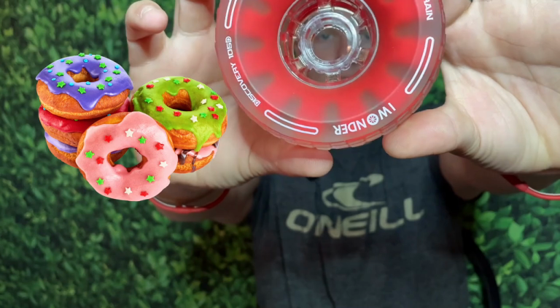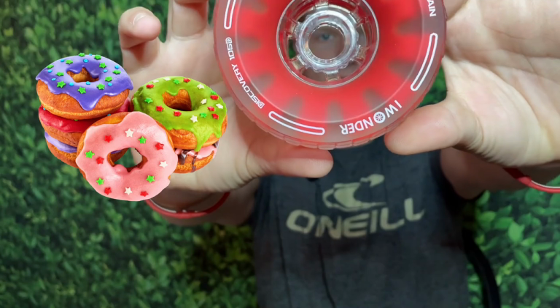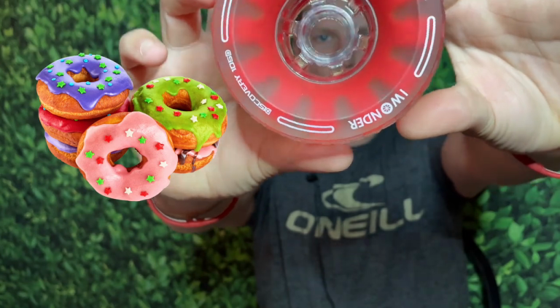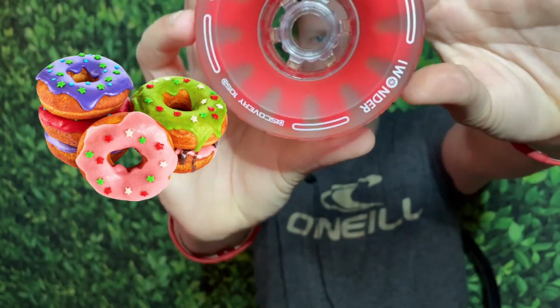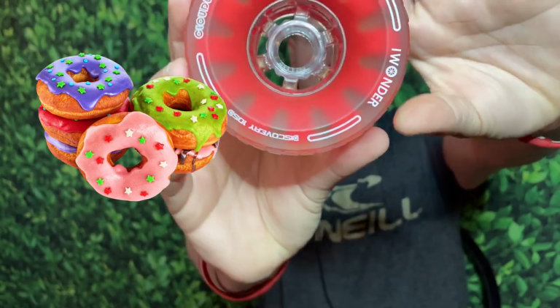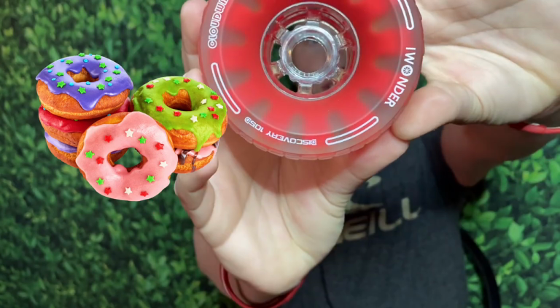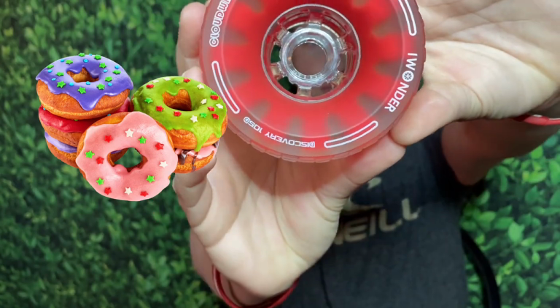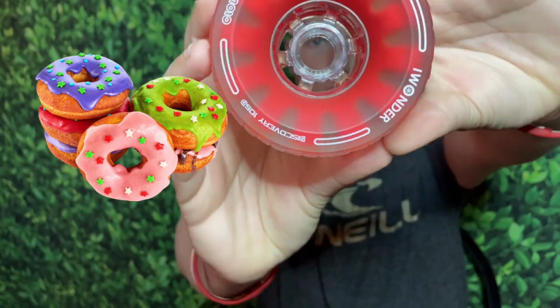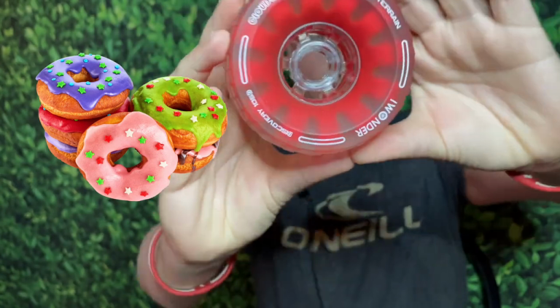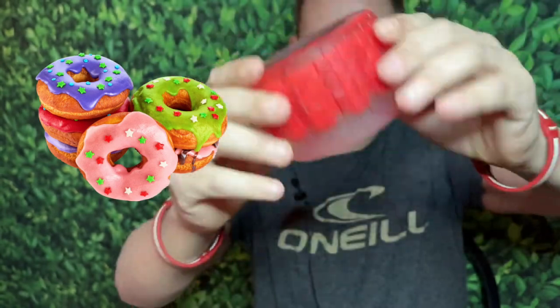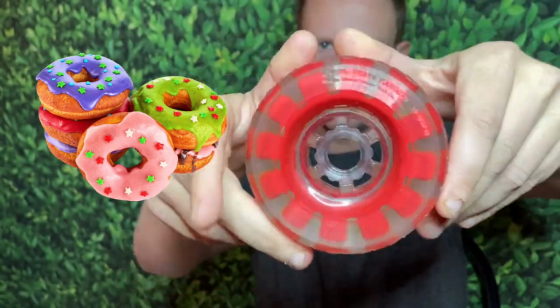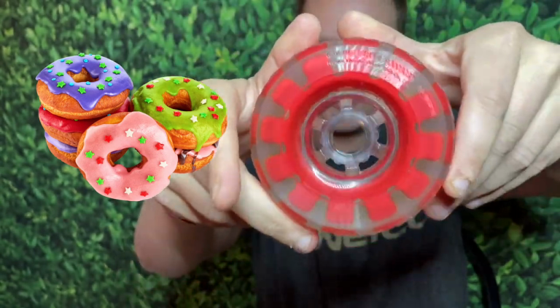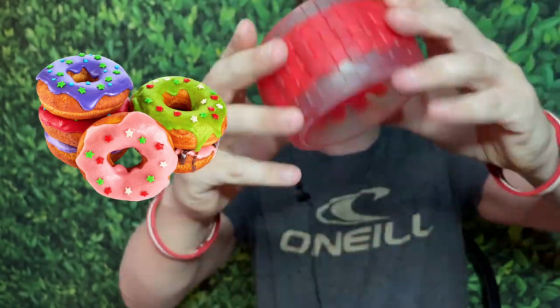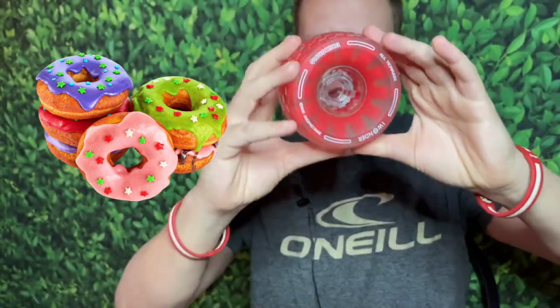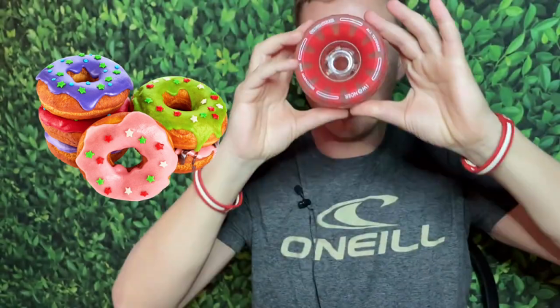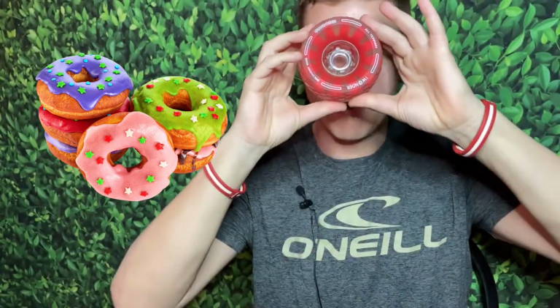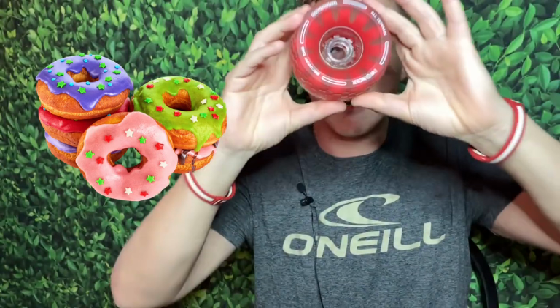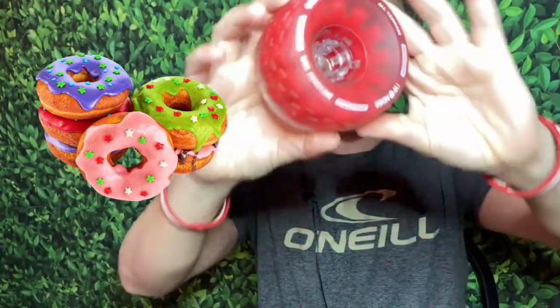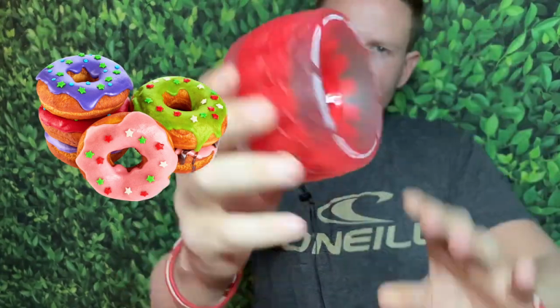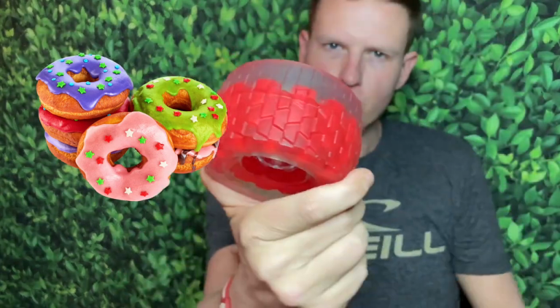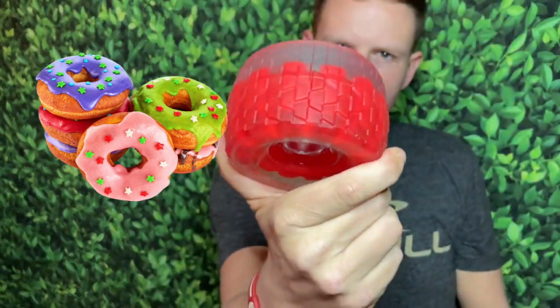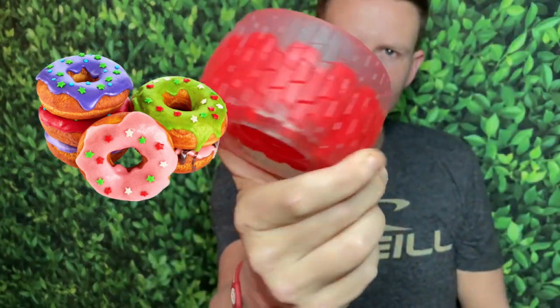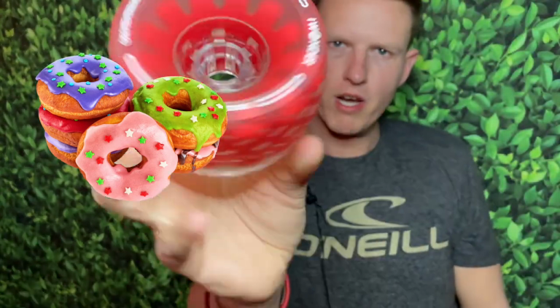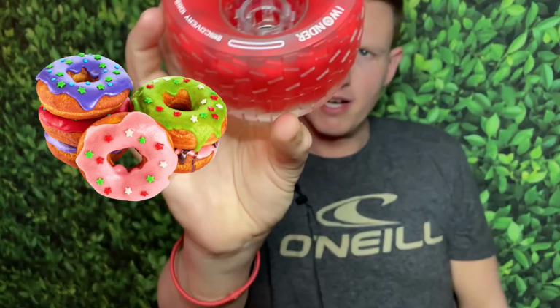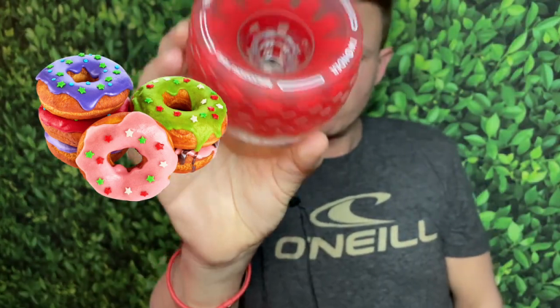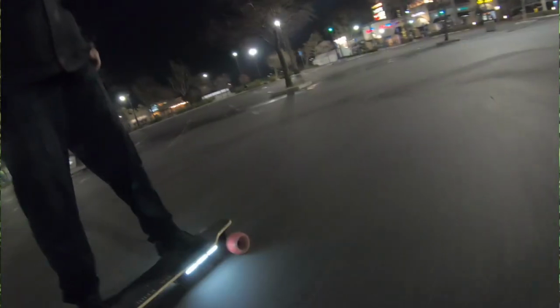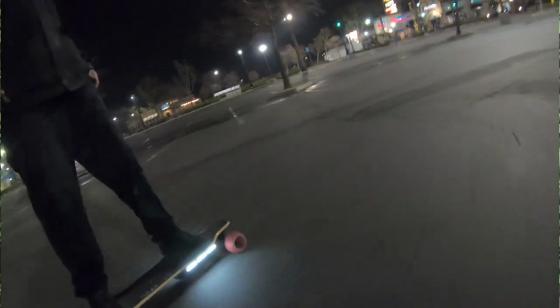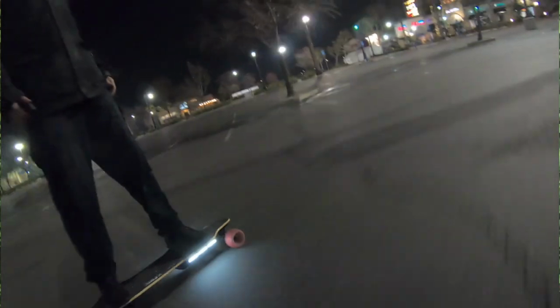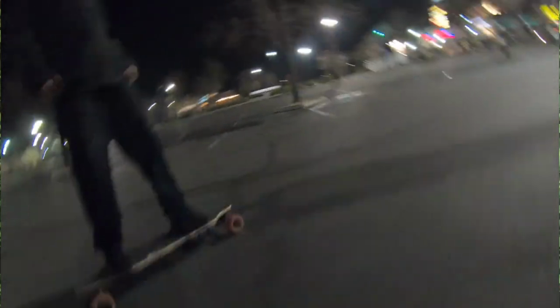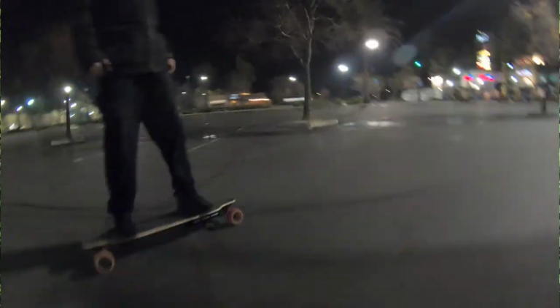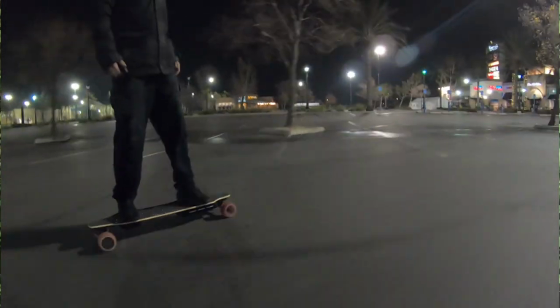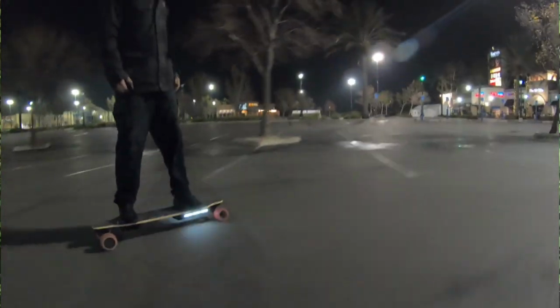If you're somebody who does a lot of traveling or goes on rough streets, definitely get these. If your stock wheels aren't that good, definitely get these.